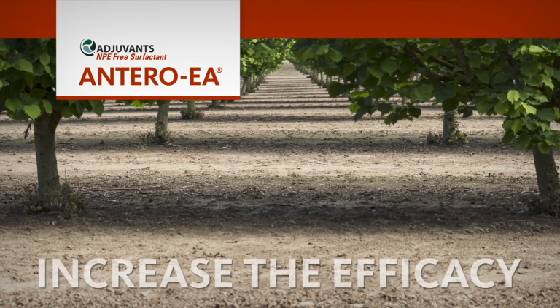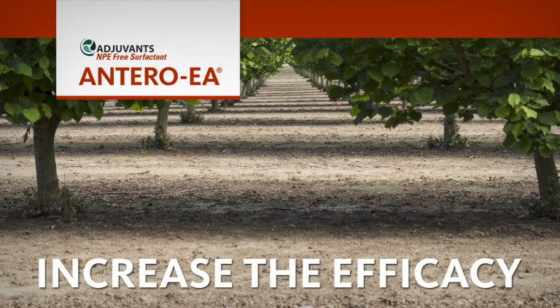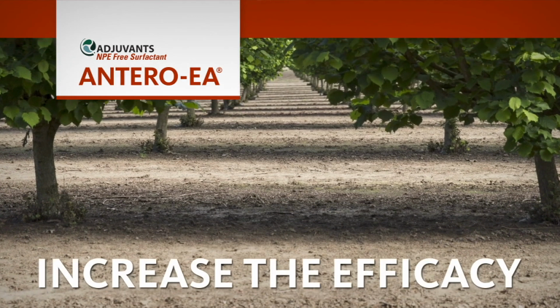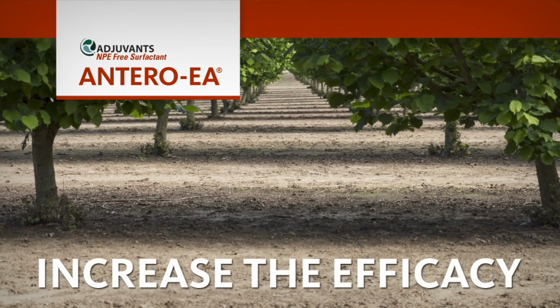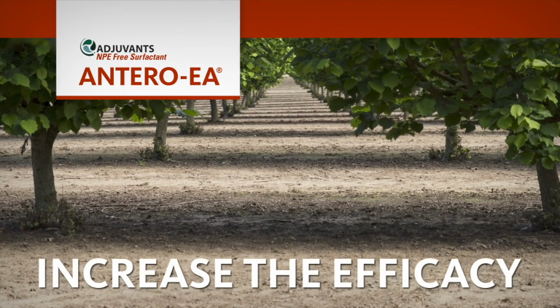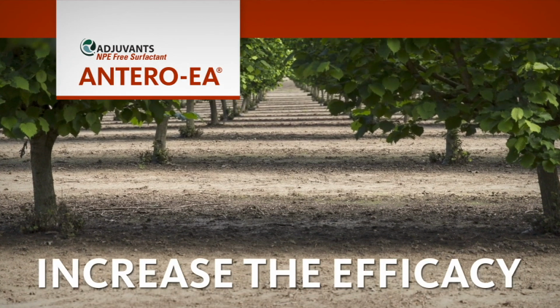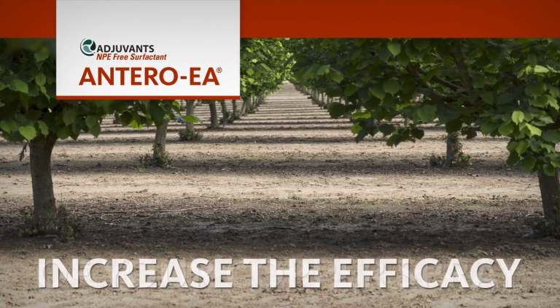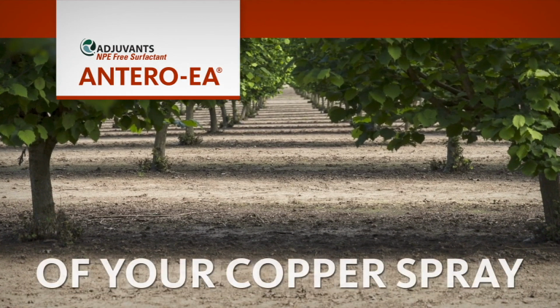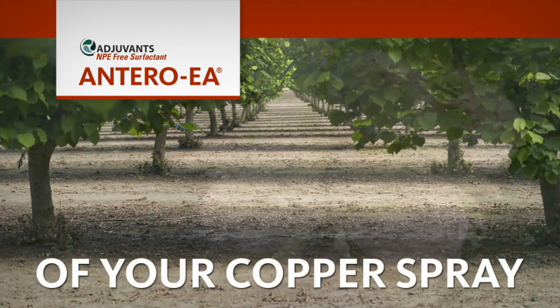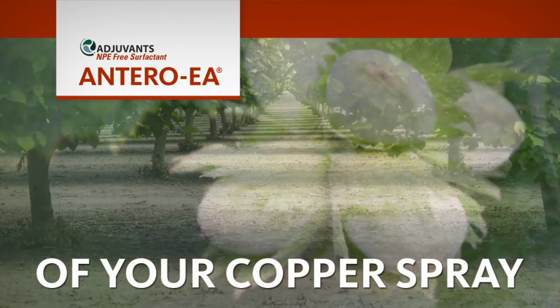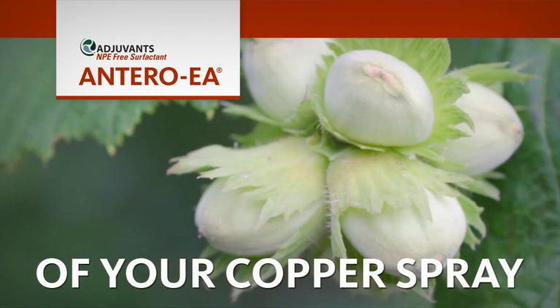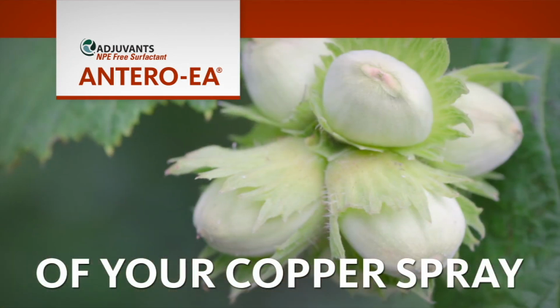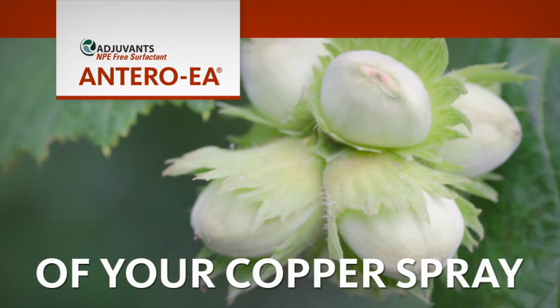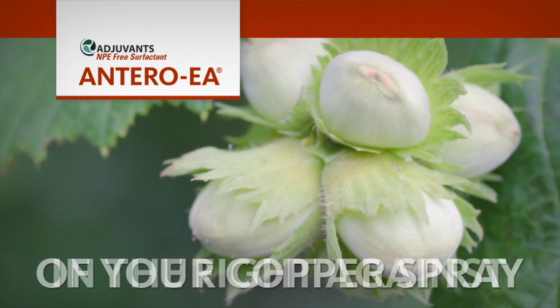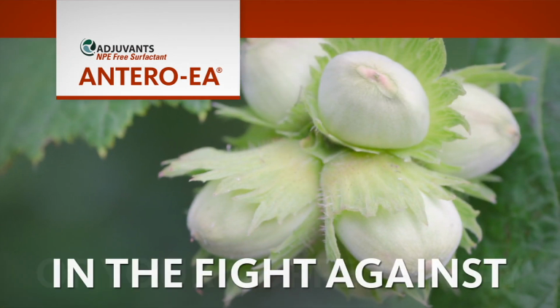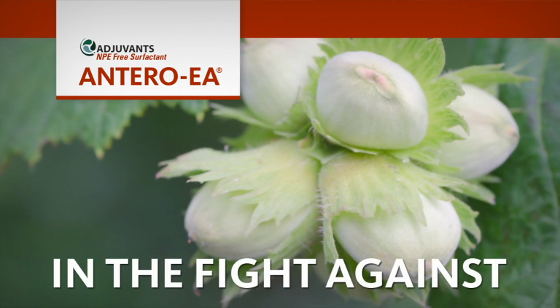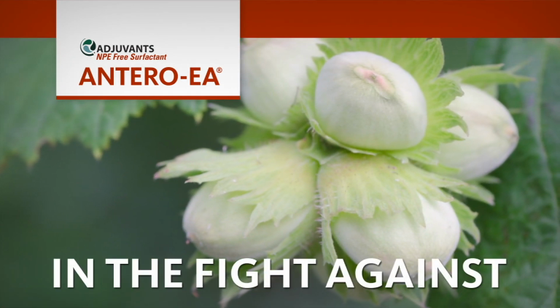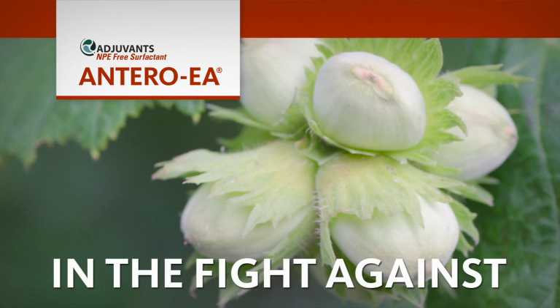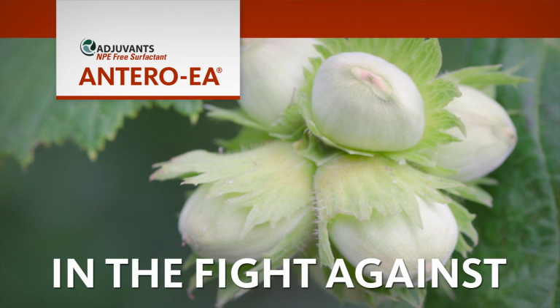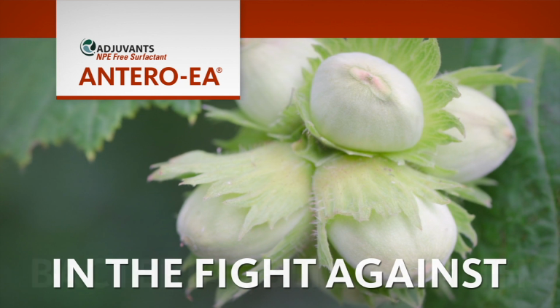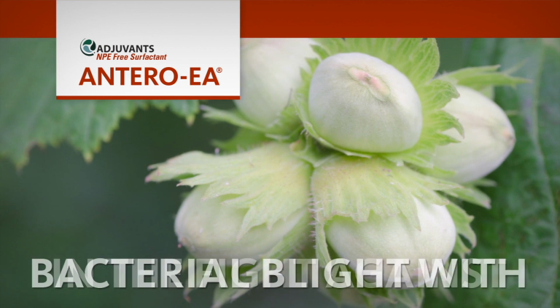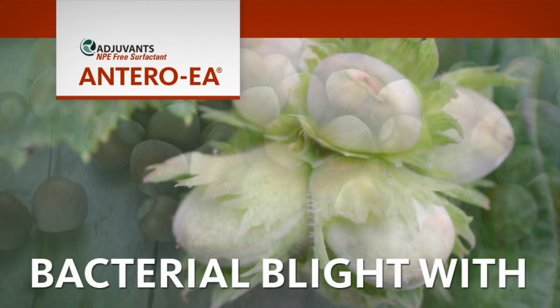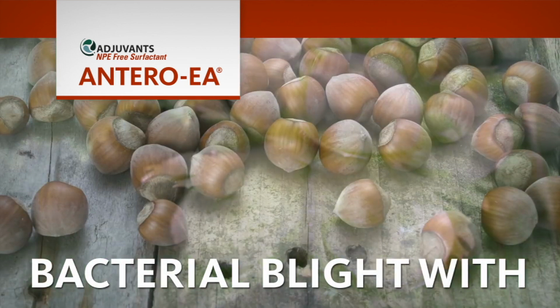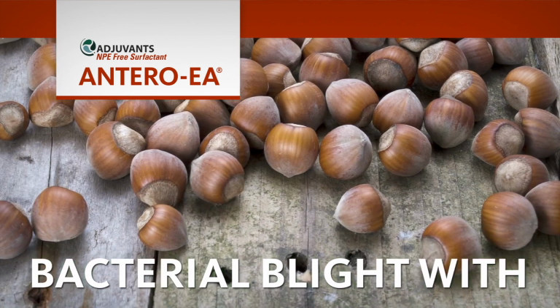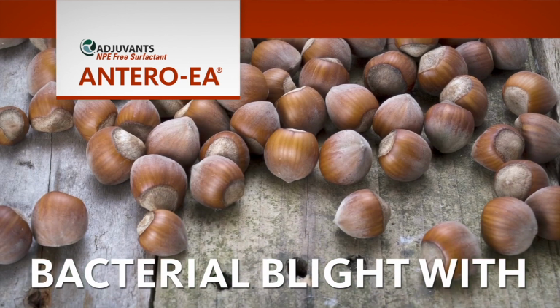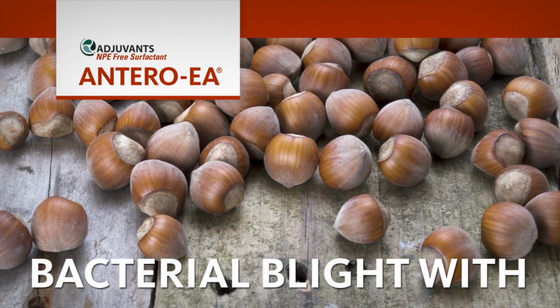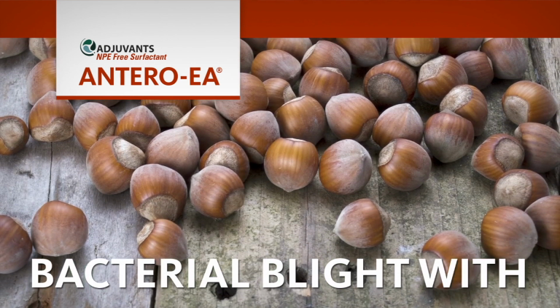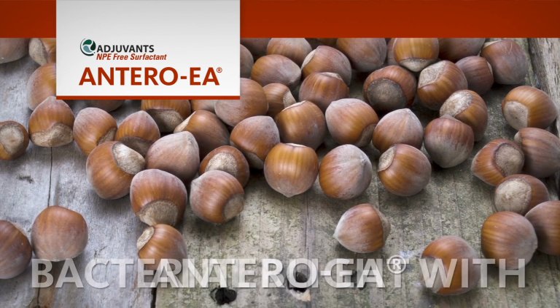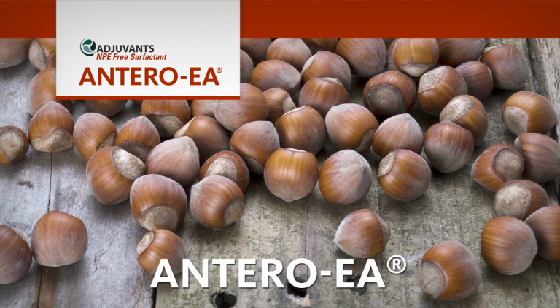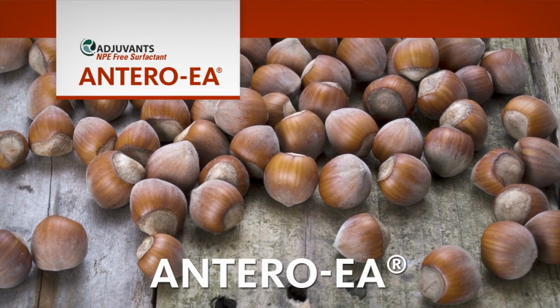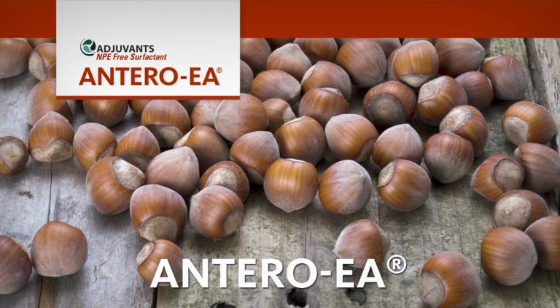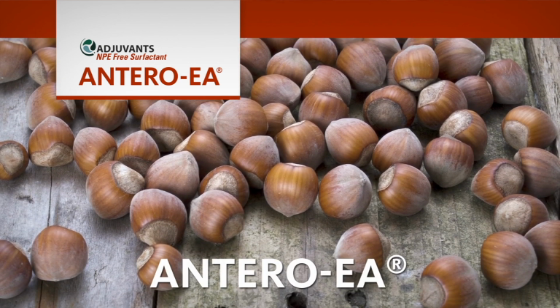Increase the efficacy of your copper spray in the fight against bacterial blight with Antero EA.